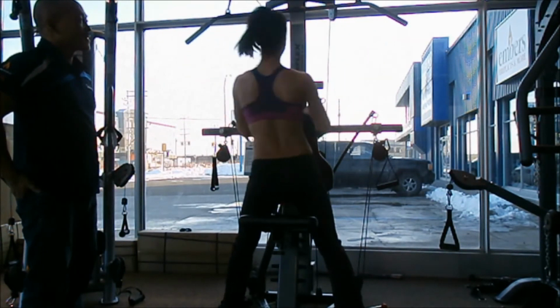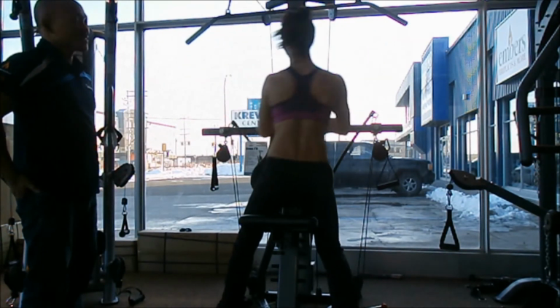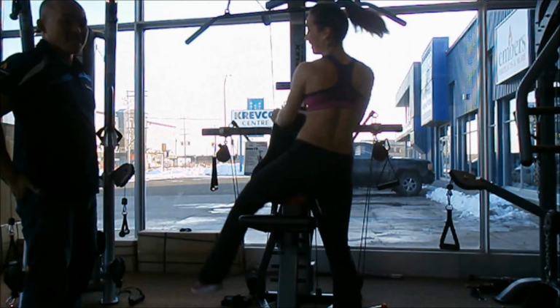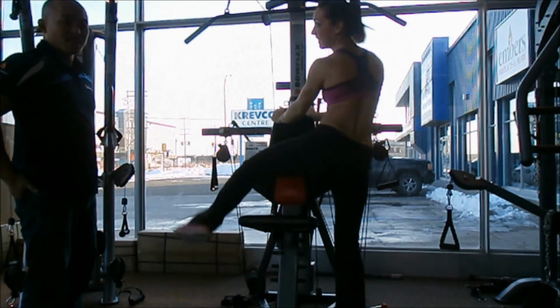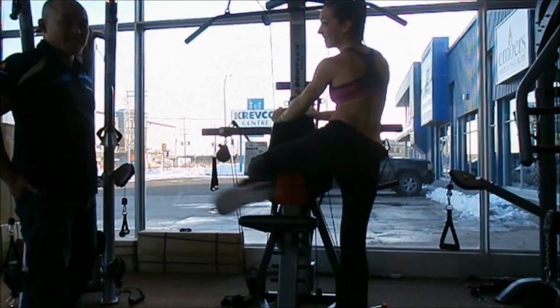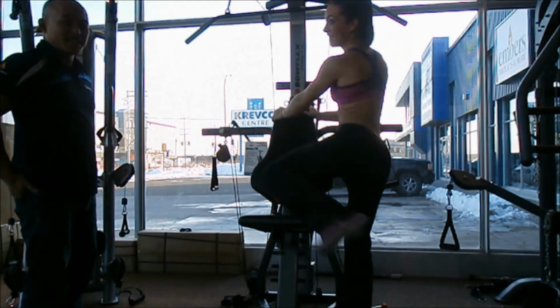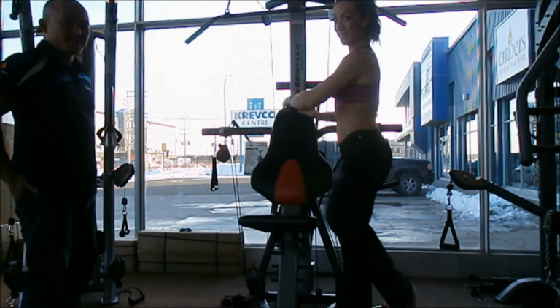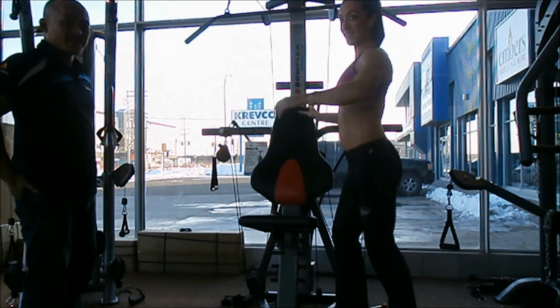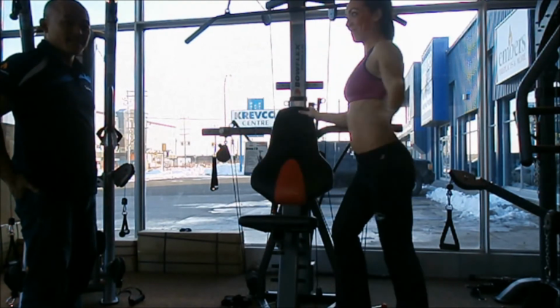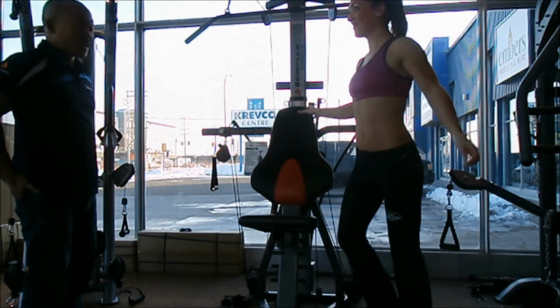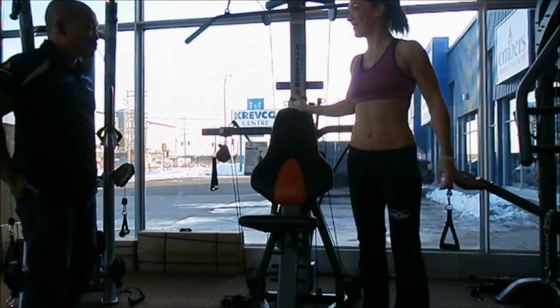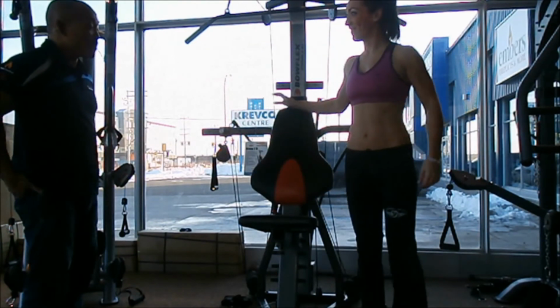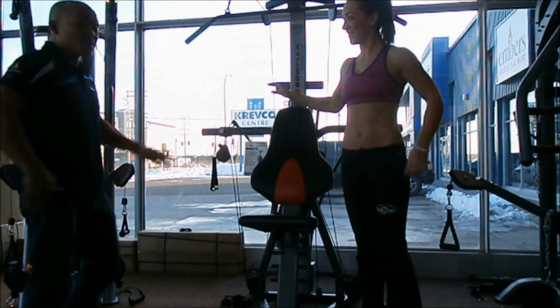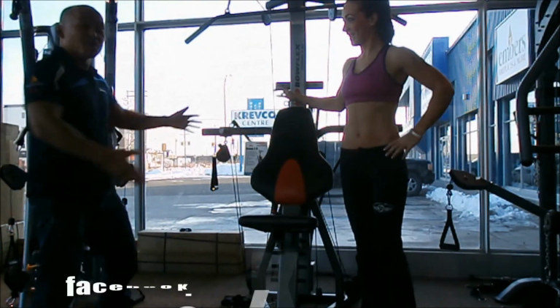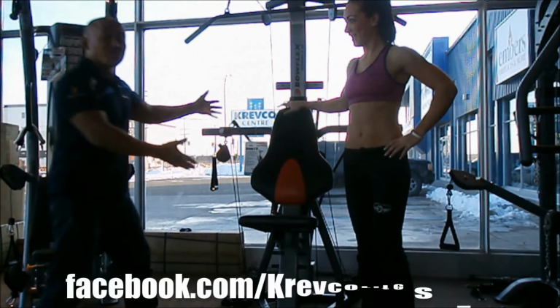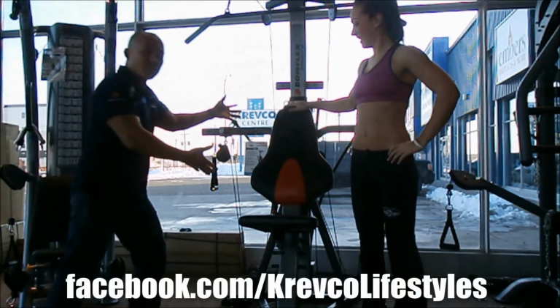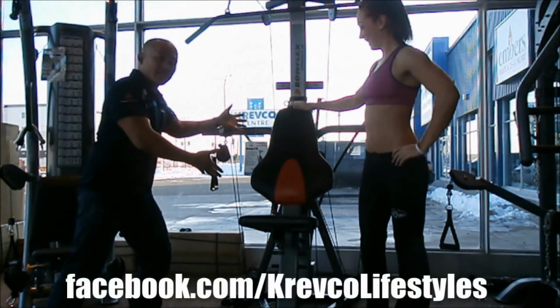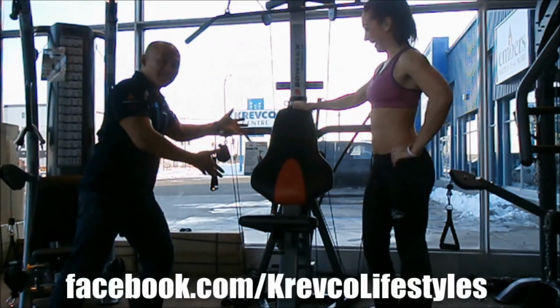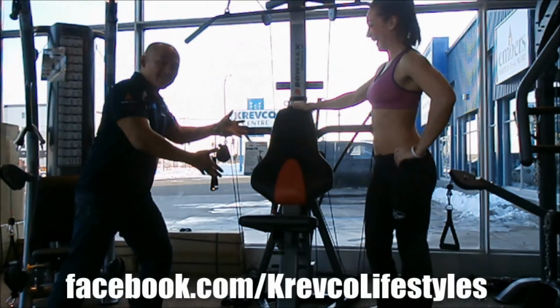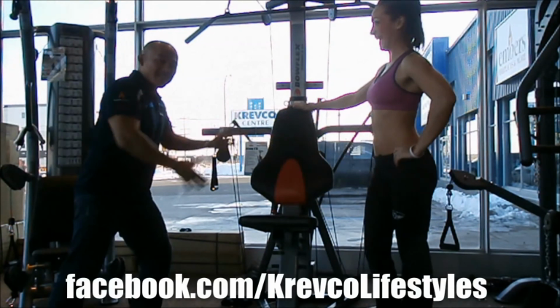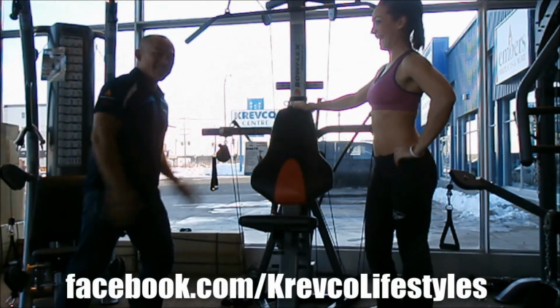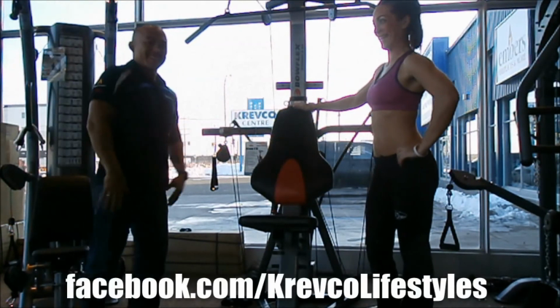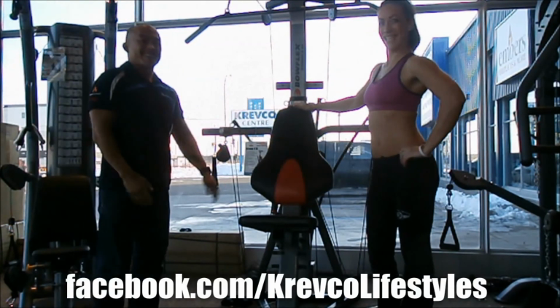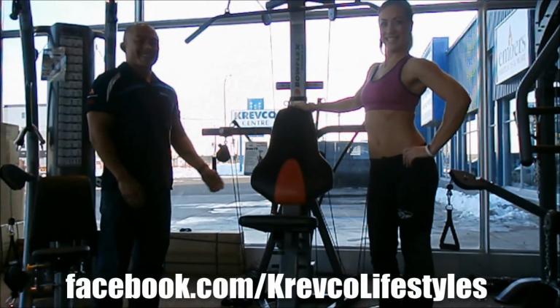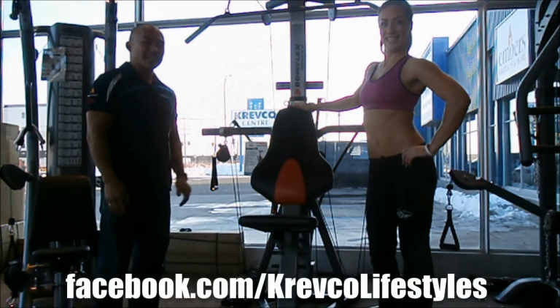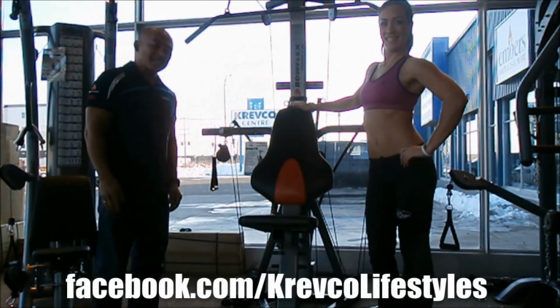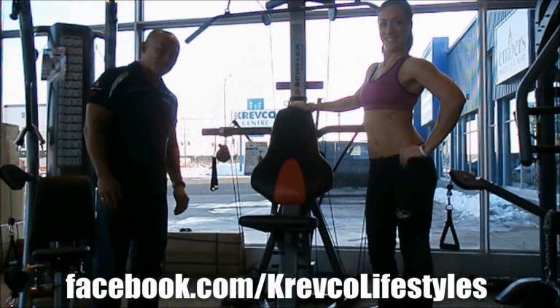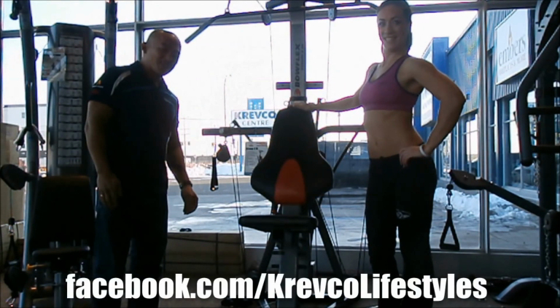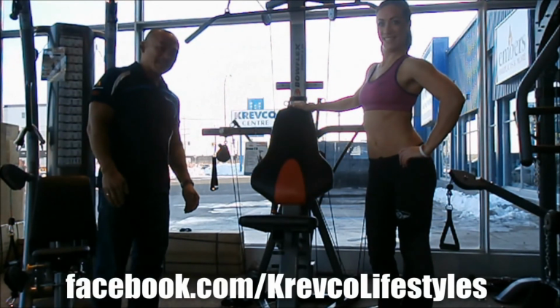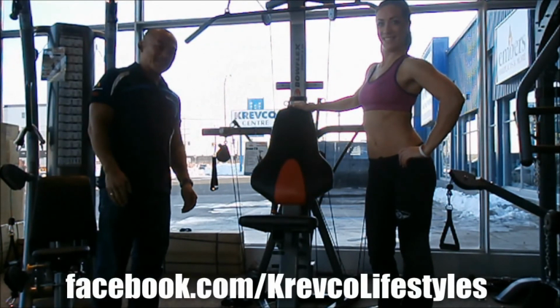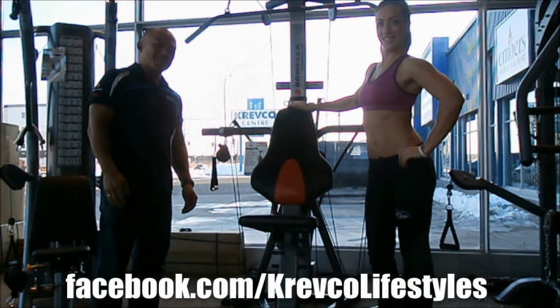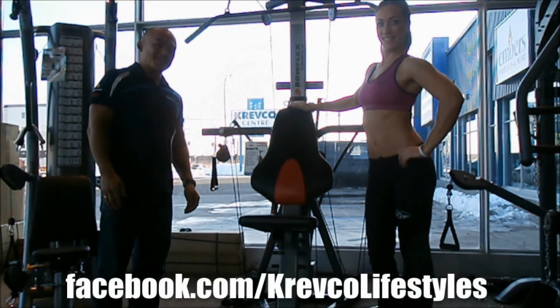Thank you, Lindsay. And remember, this machine's on sale. Like us on CREPCO Lifestyles Facebook.